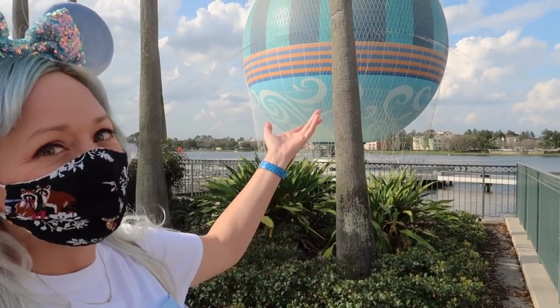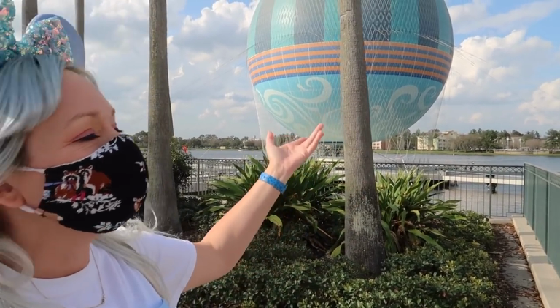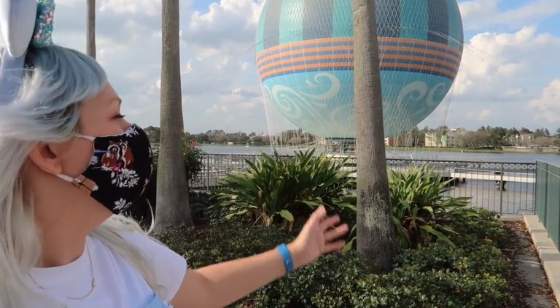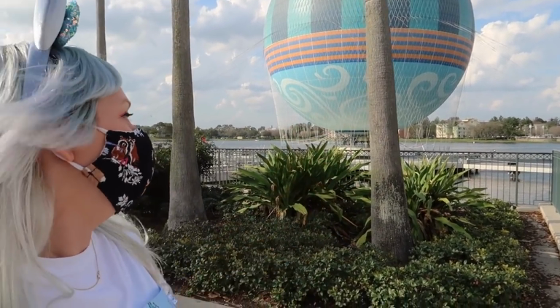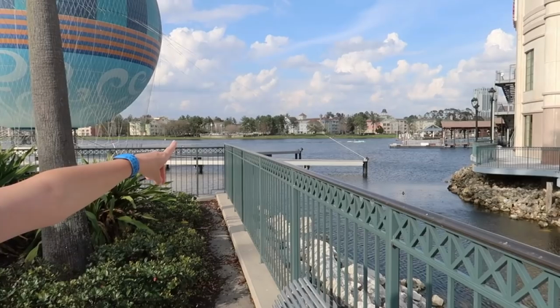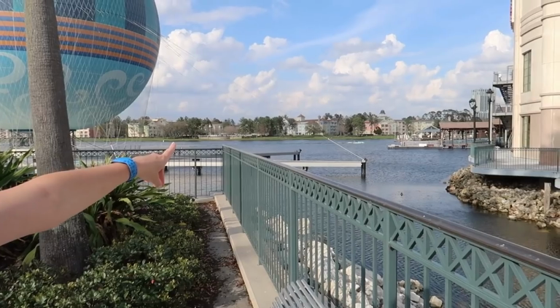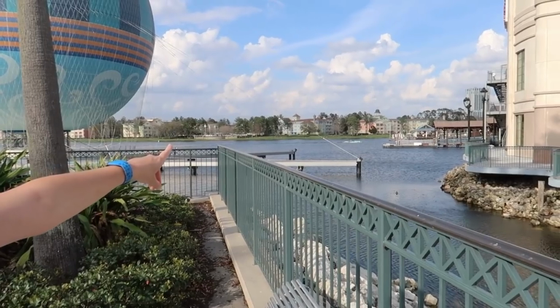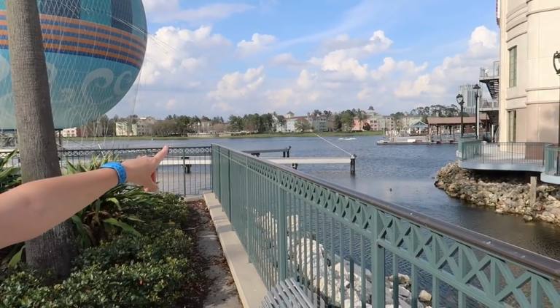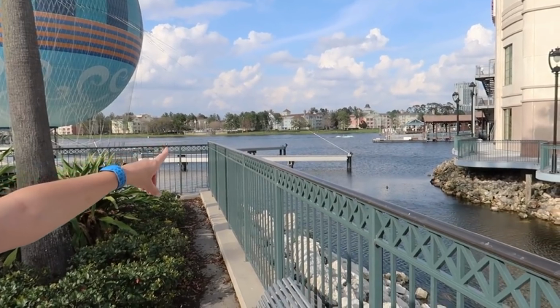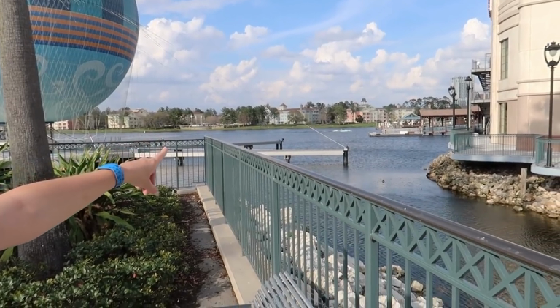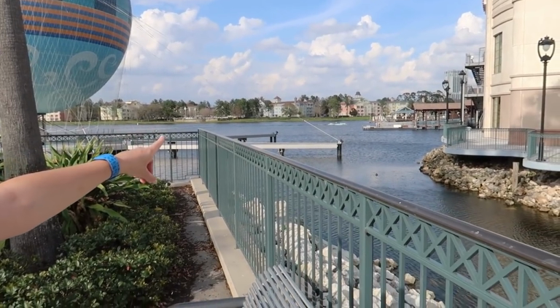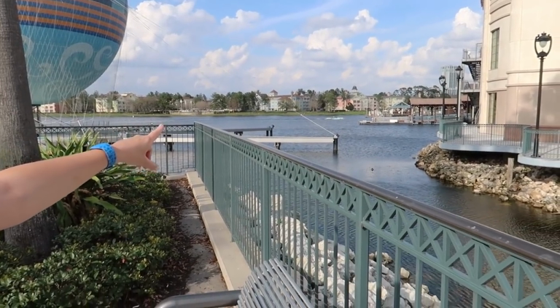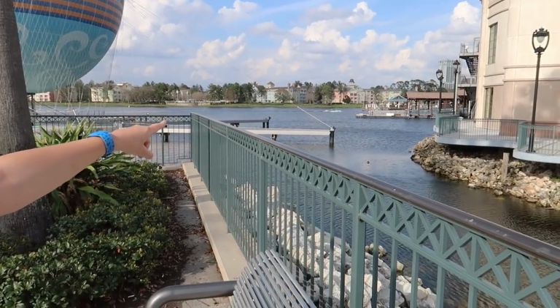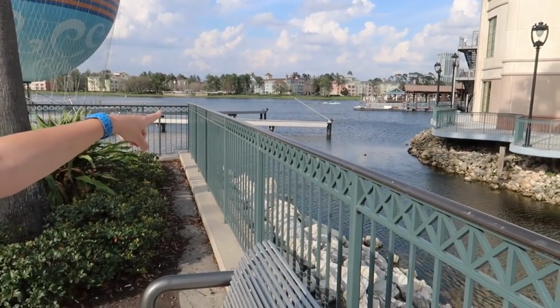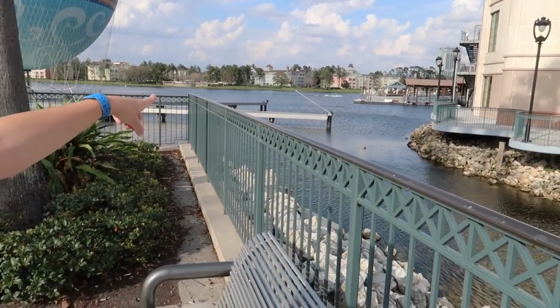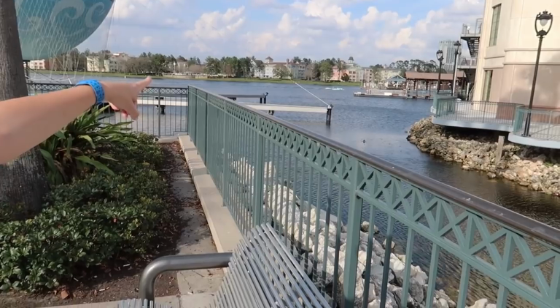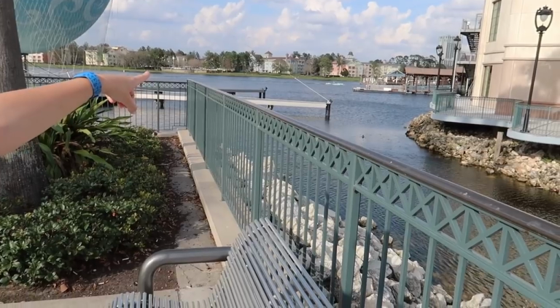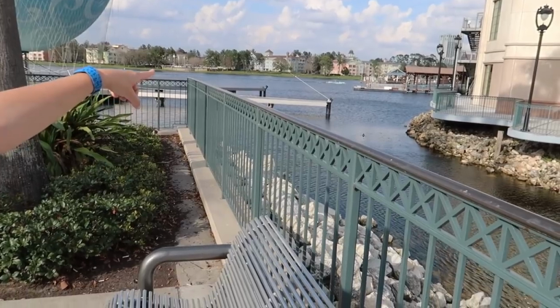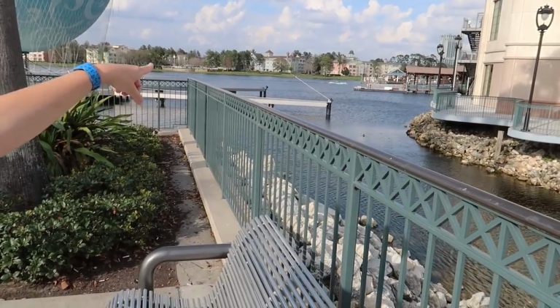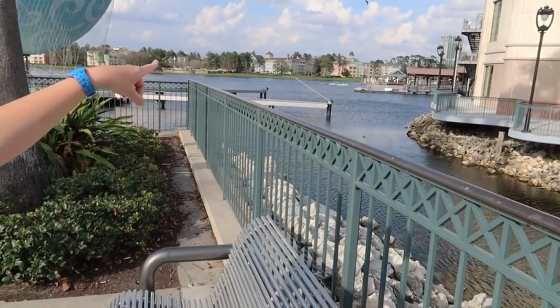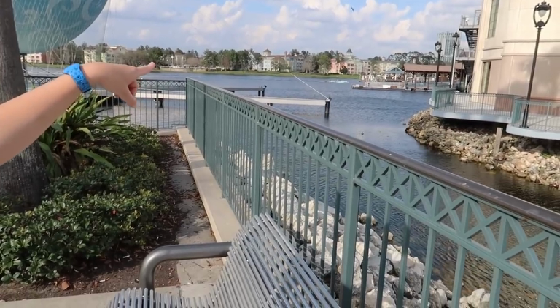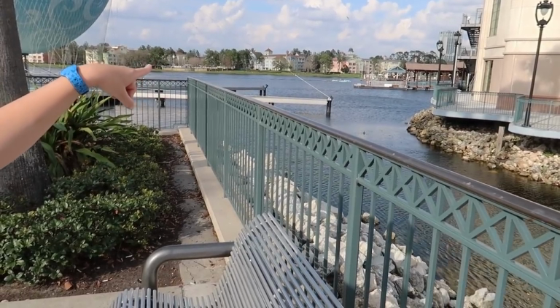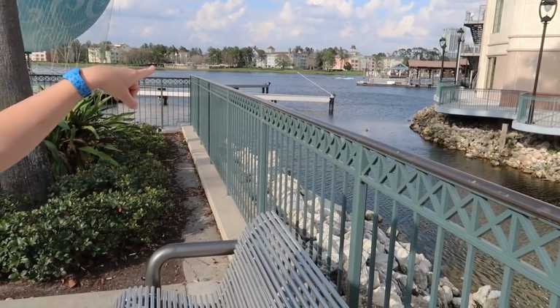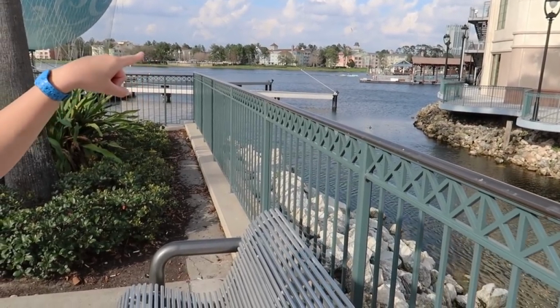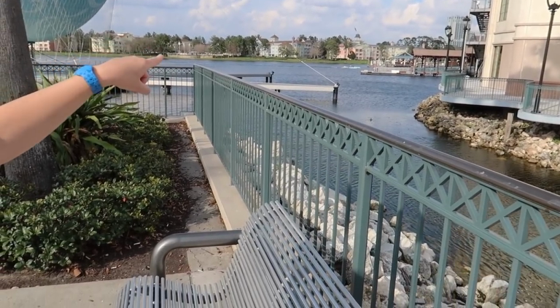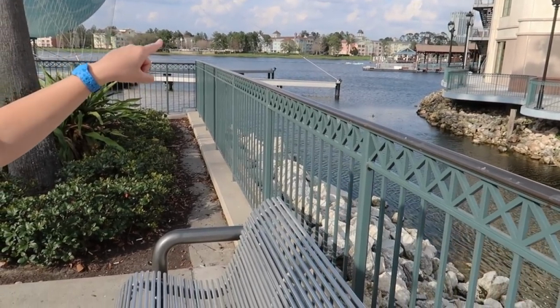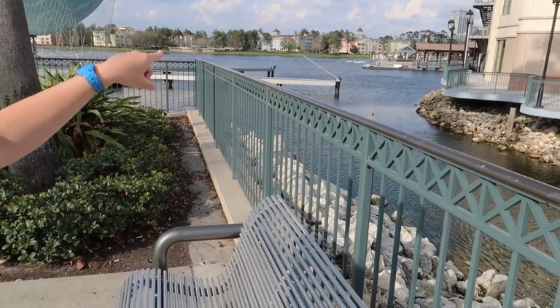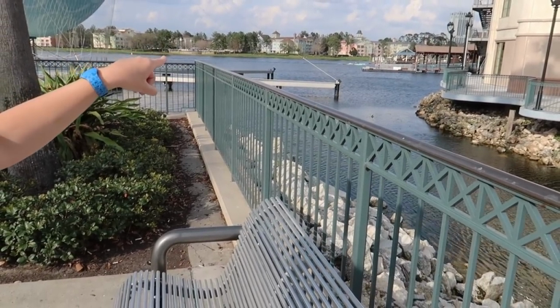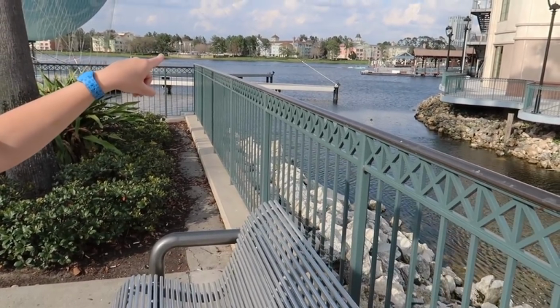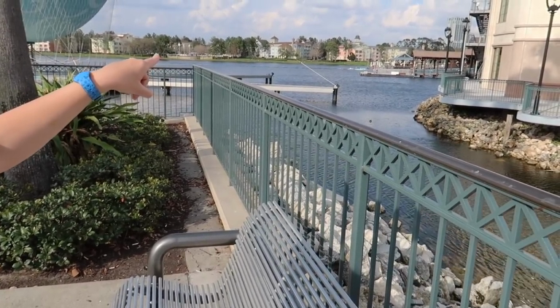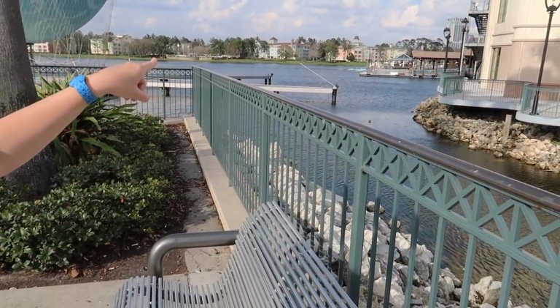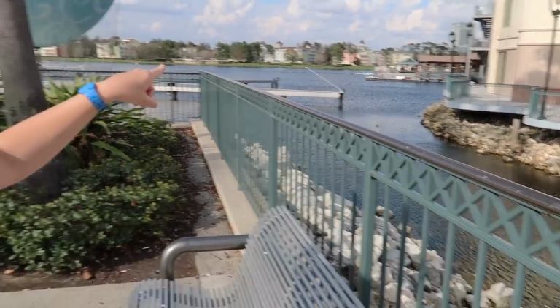Look at that — the powerboats out there. I did that recently. Those run out of Boathouse, so if you want to see a video on that, I did it.